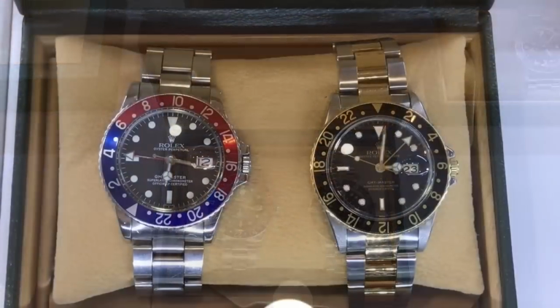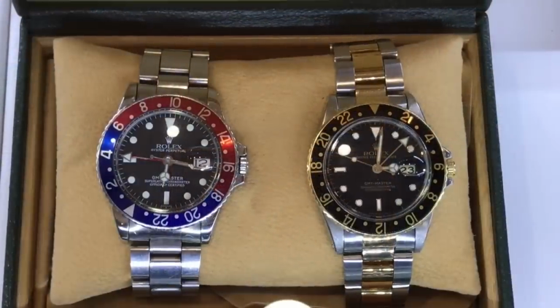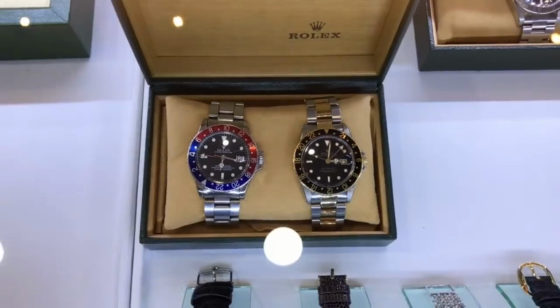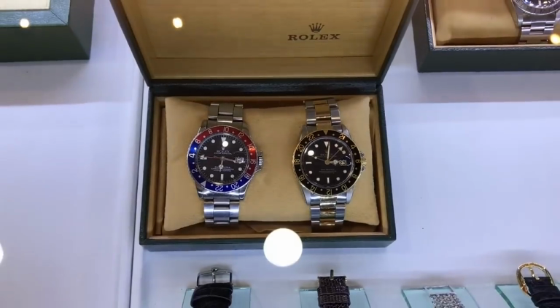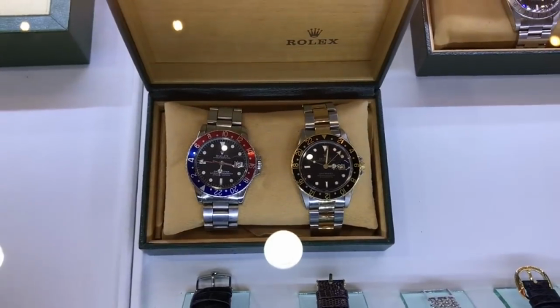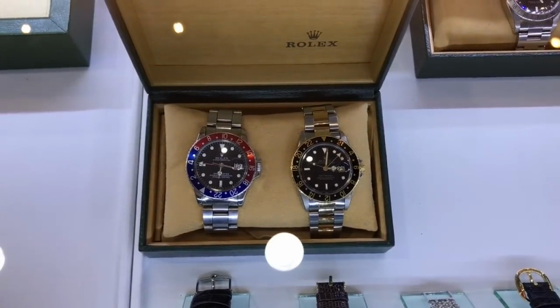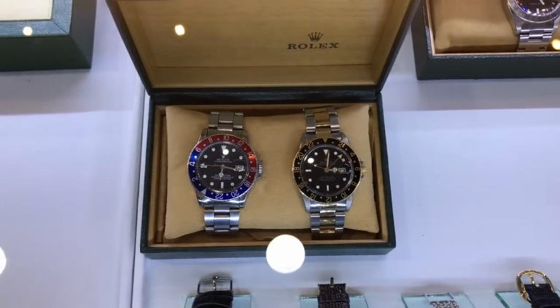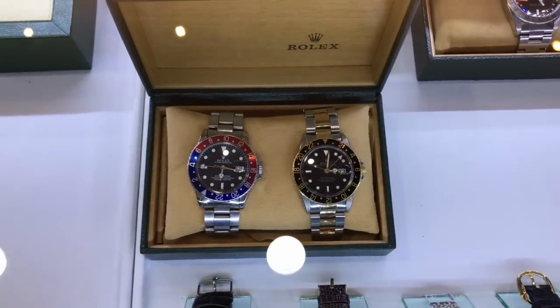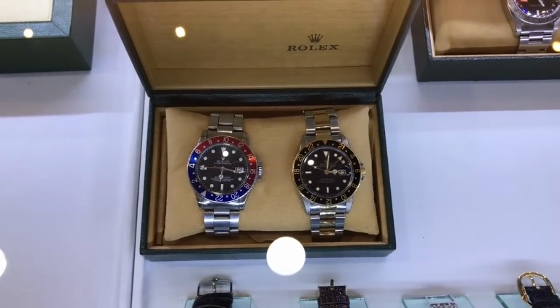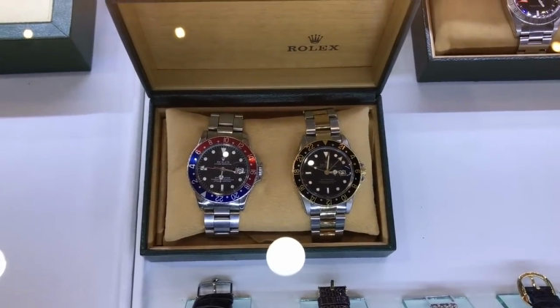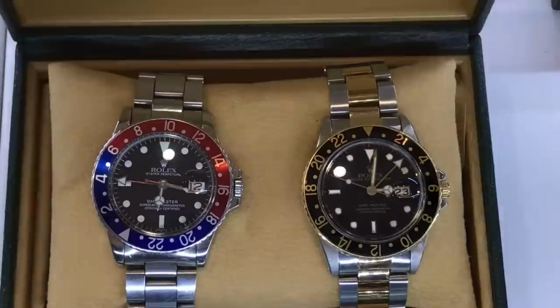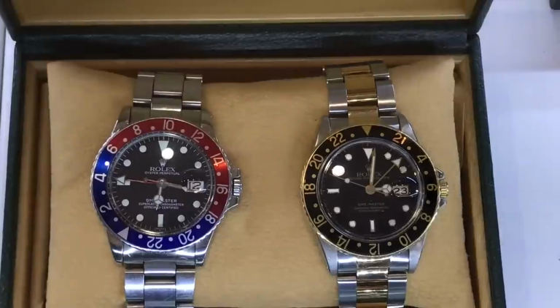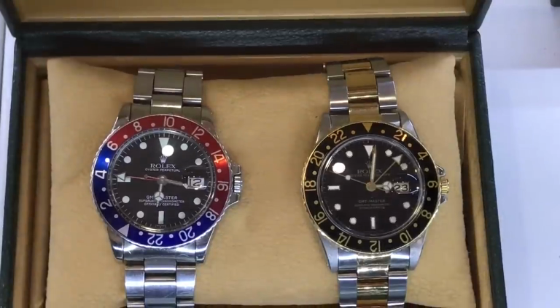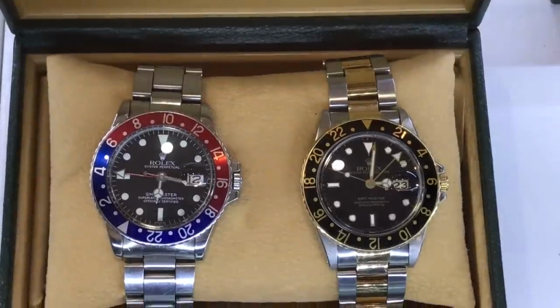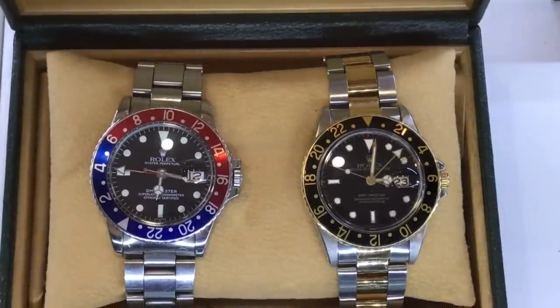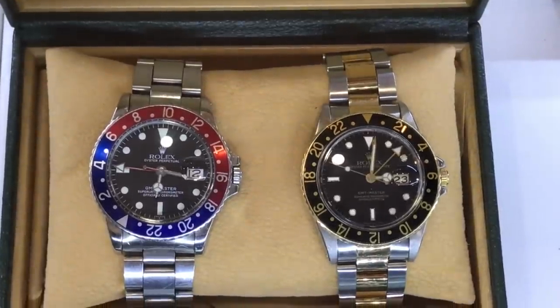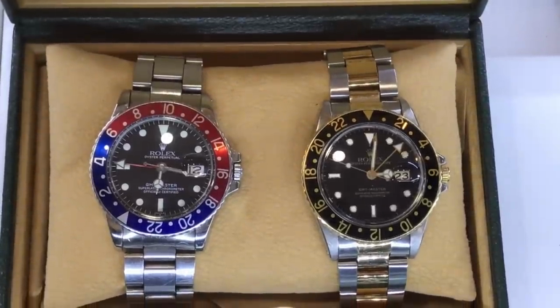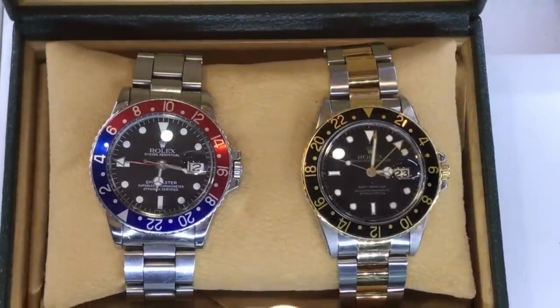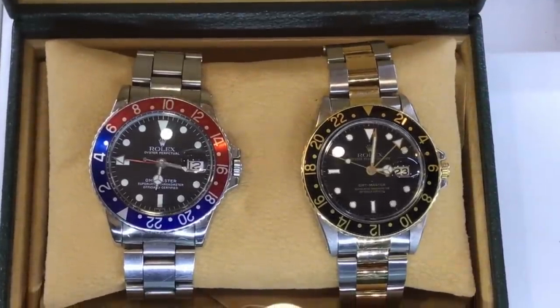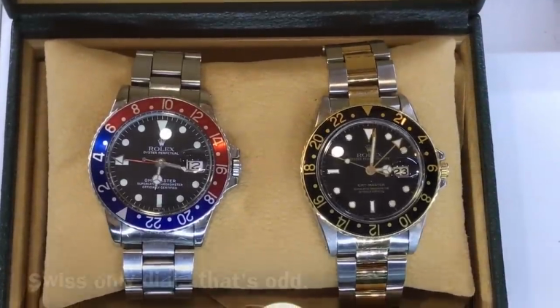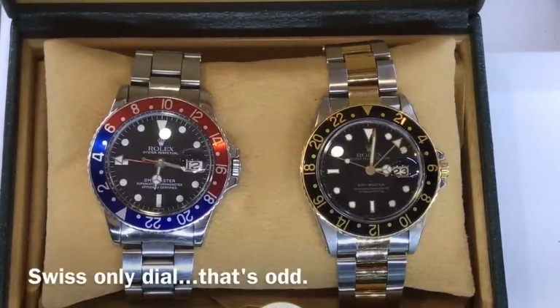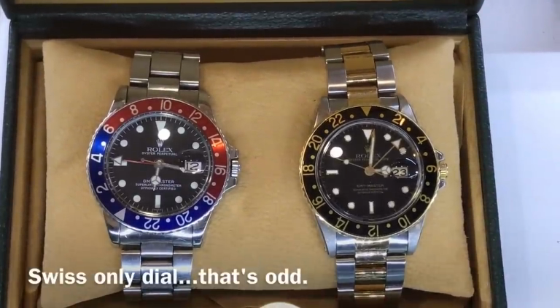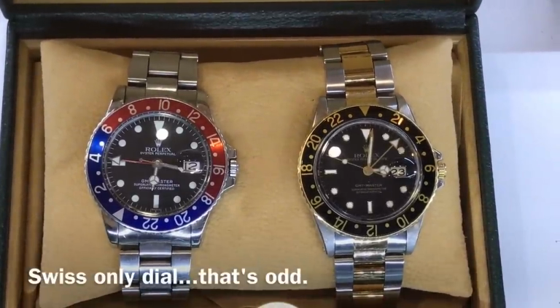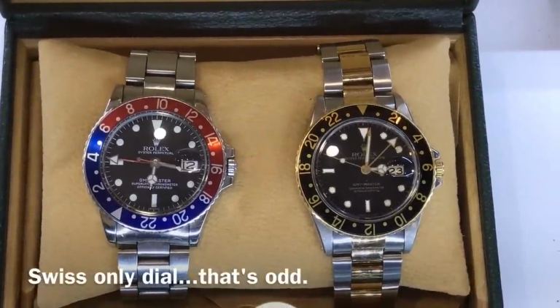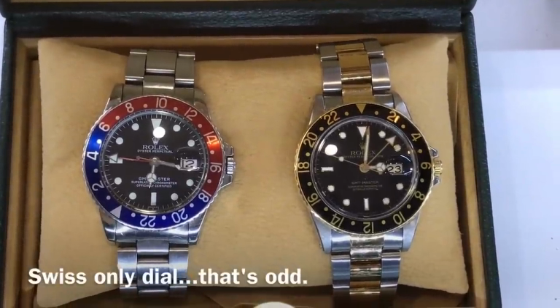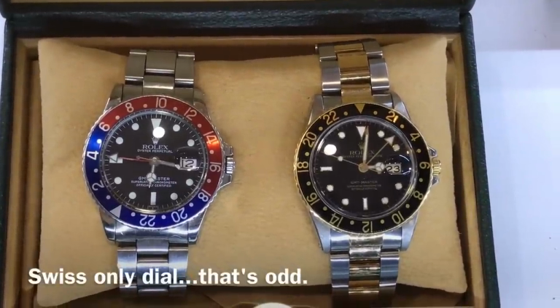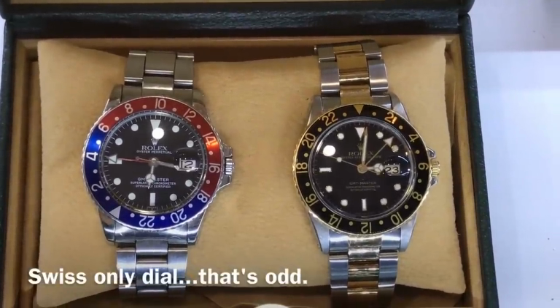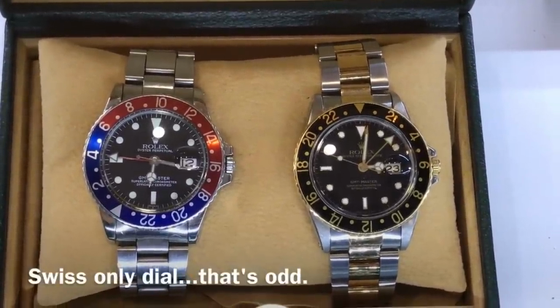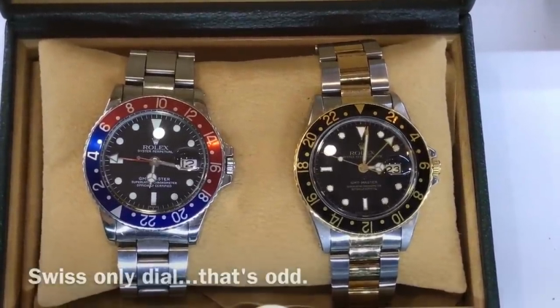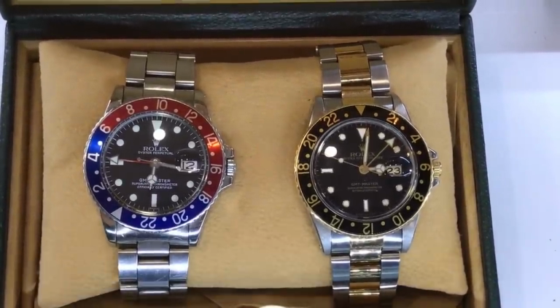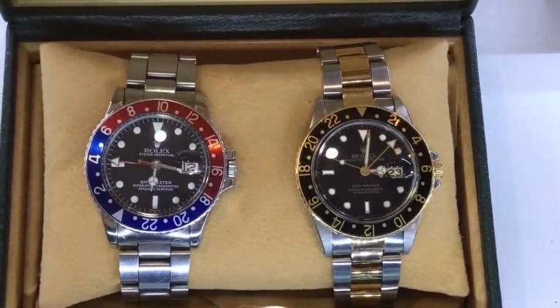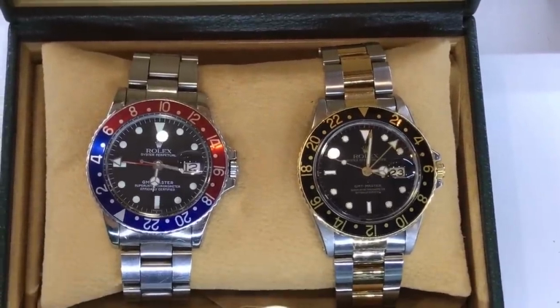A couple of GMTs — a two-tone on the right, on the left, an all-steel Pepsi. There are no gold surrounds on the indices, so that's probably a 16750.